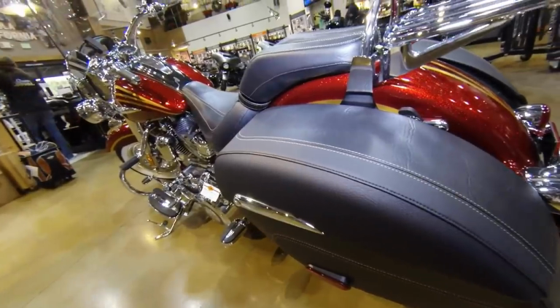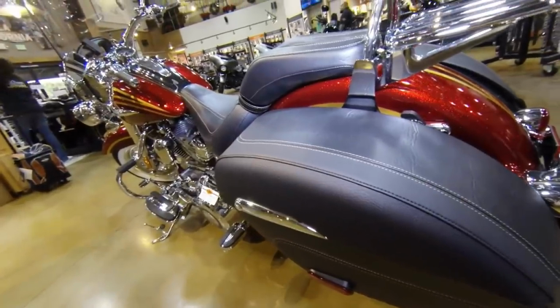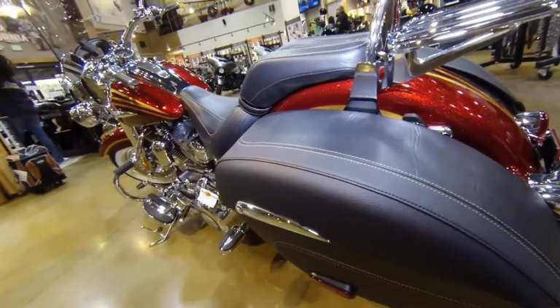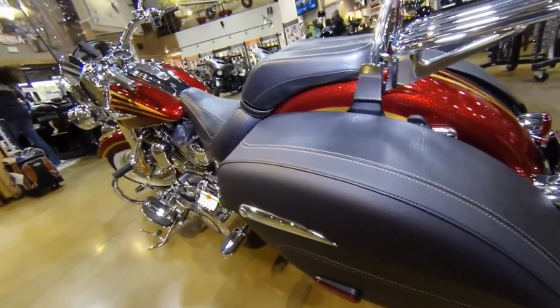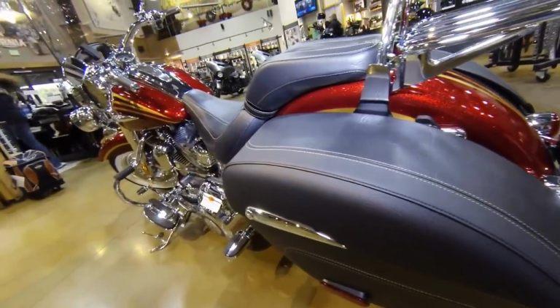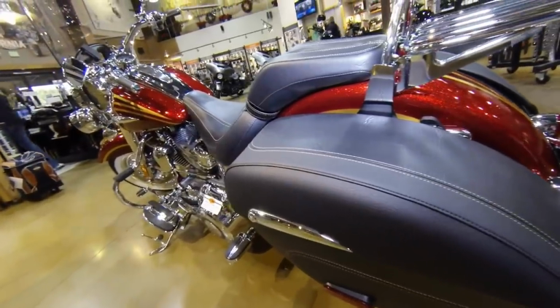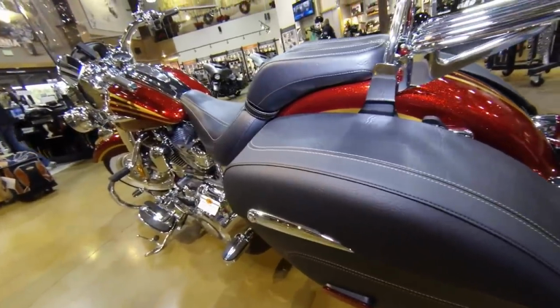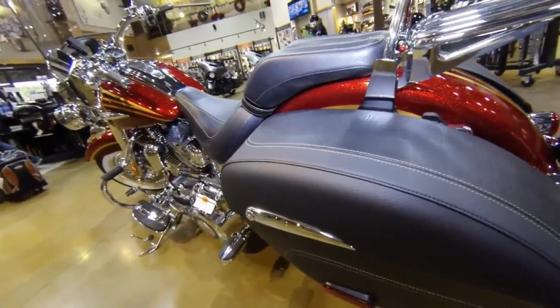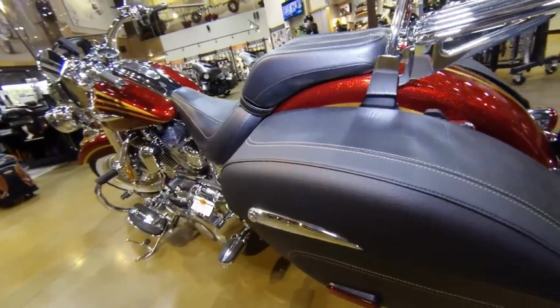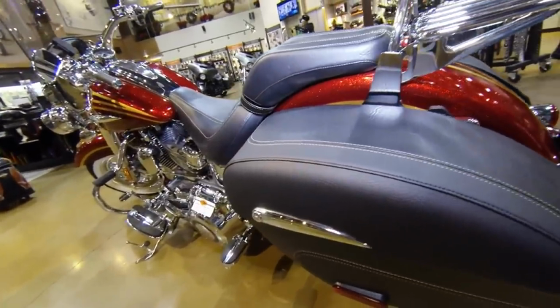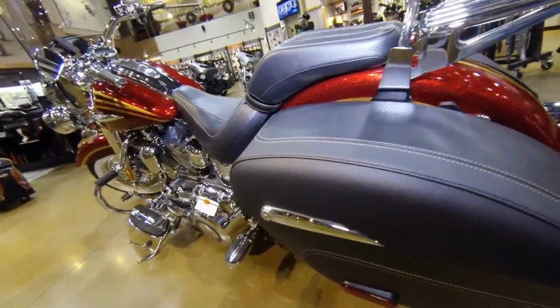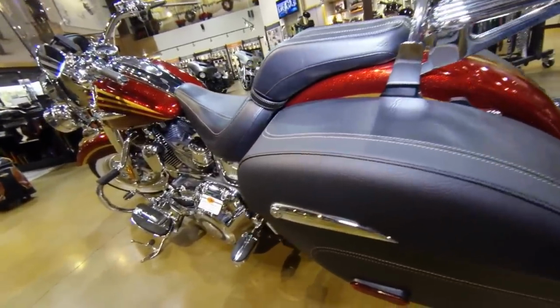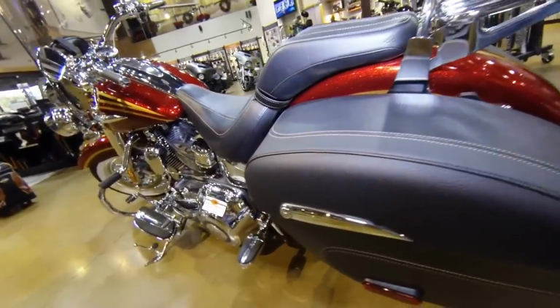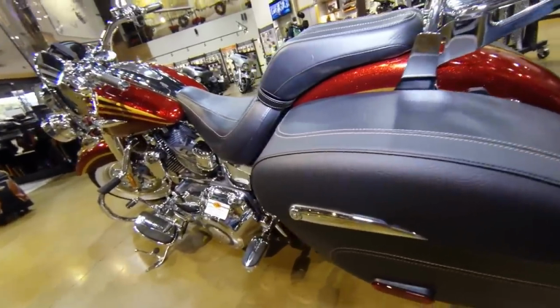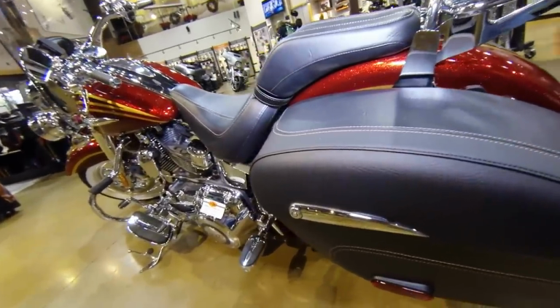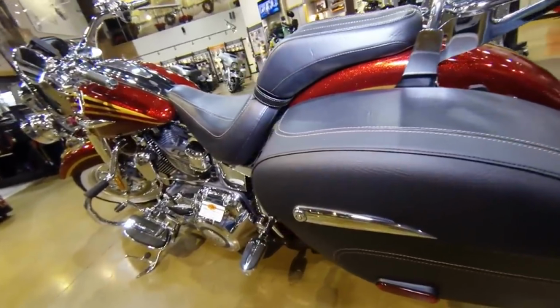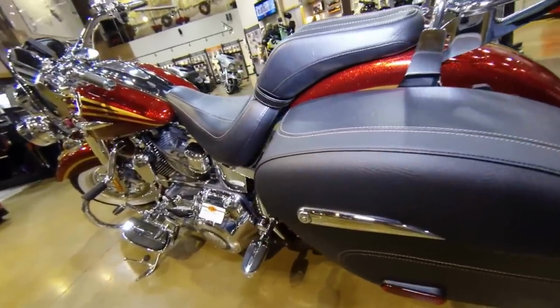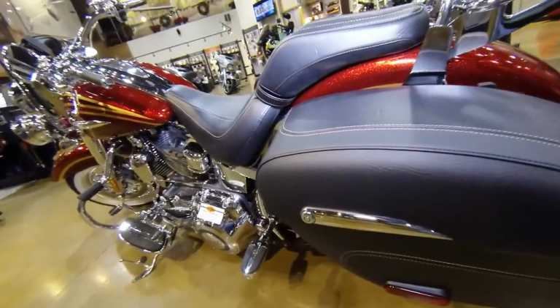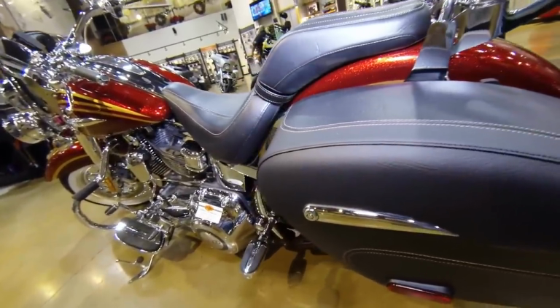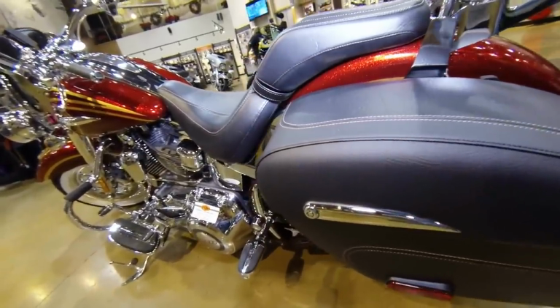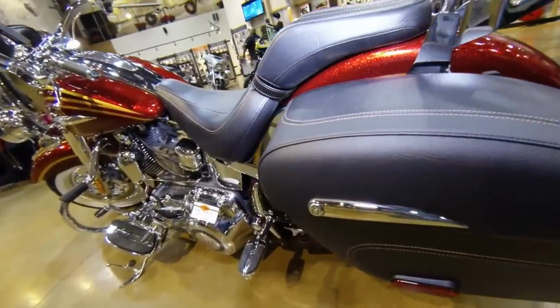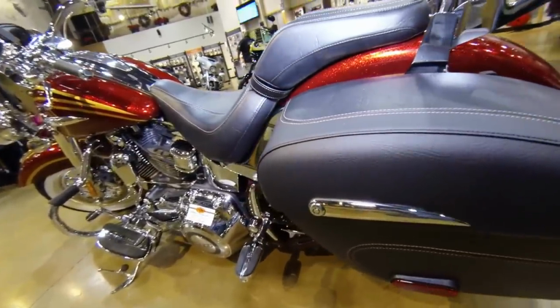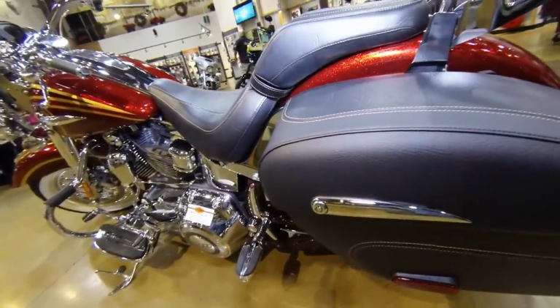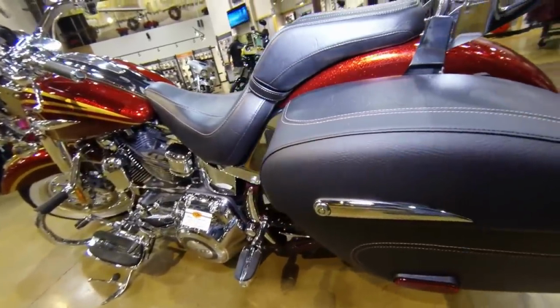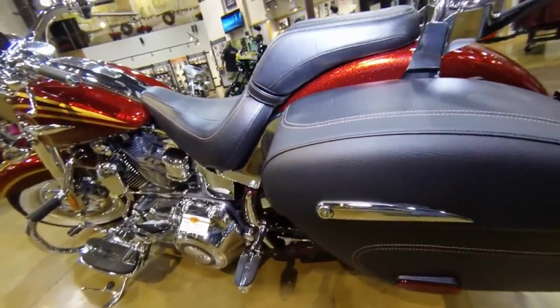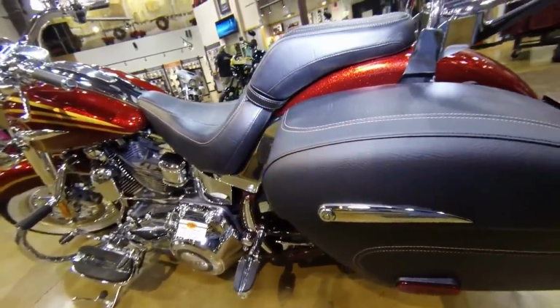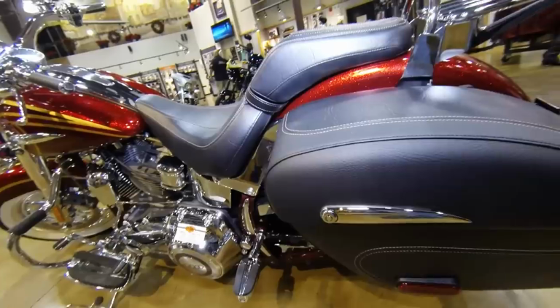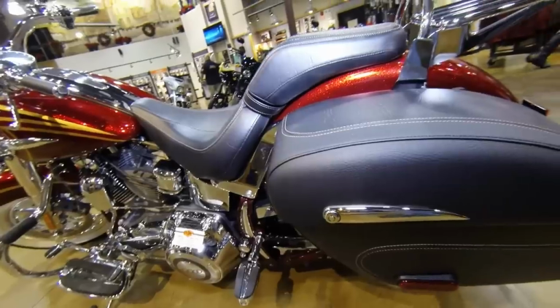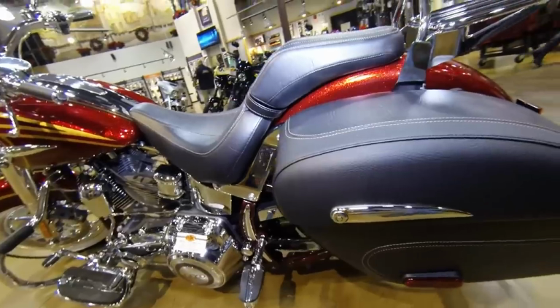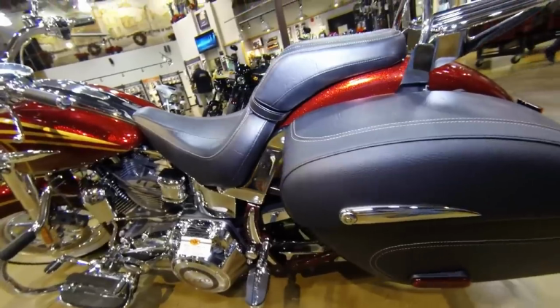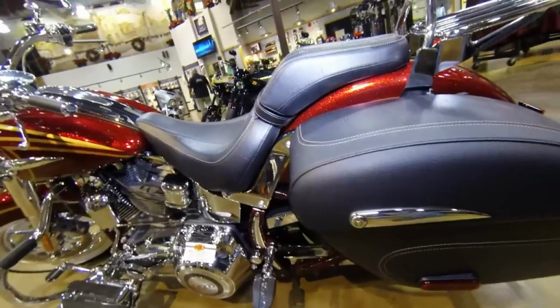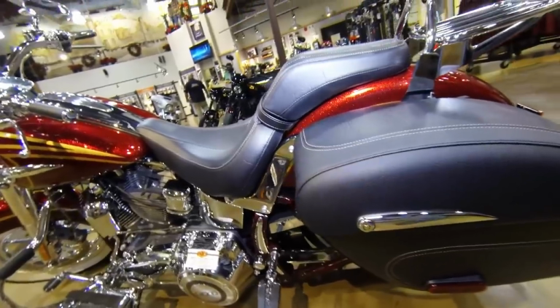On the left side you can see that the swingarm is also color matched, and the paint matches from front to rear.